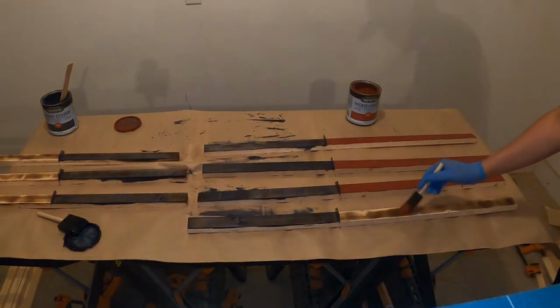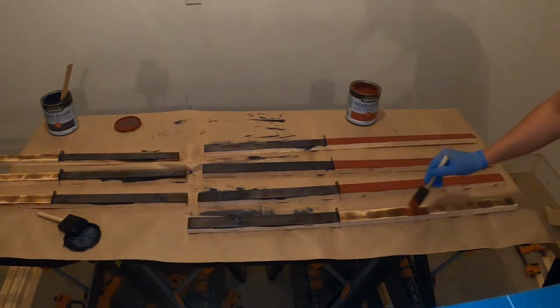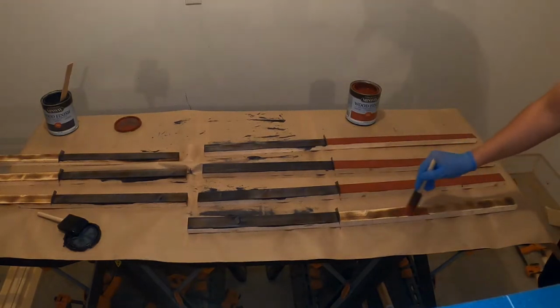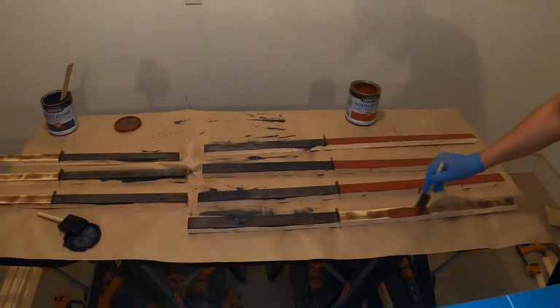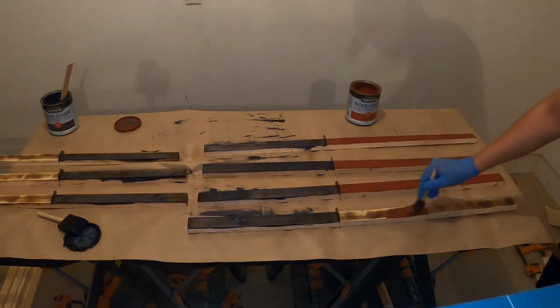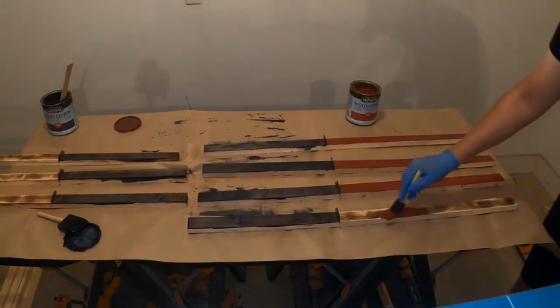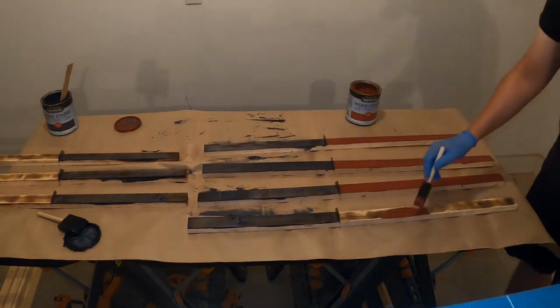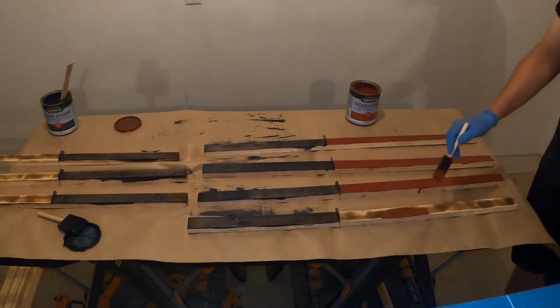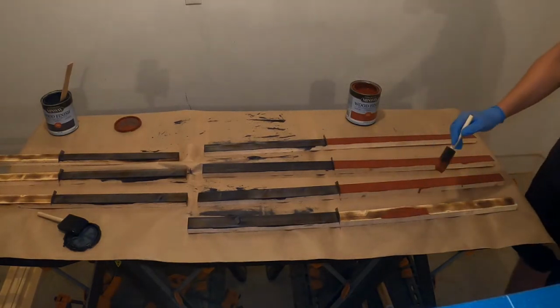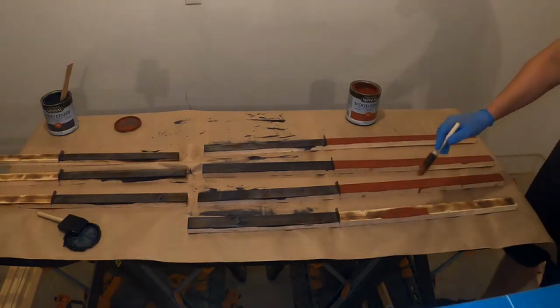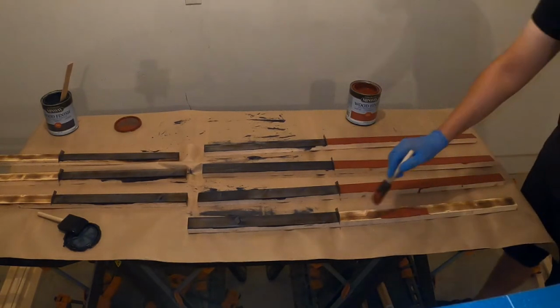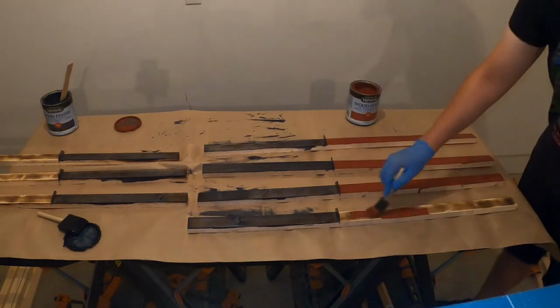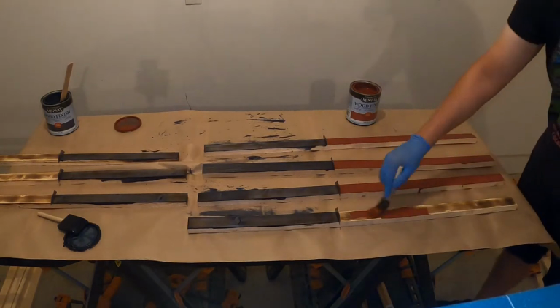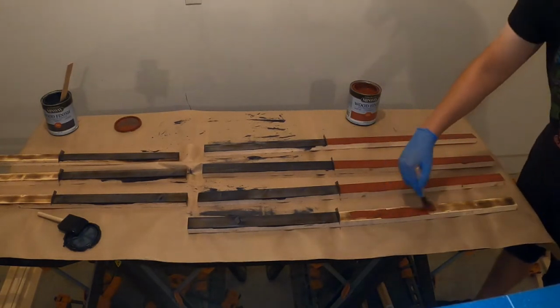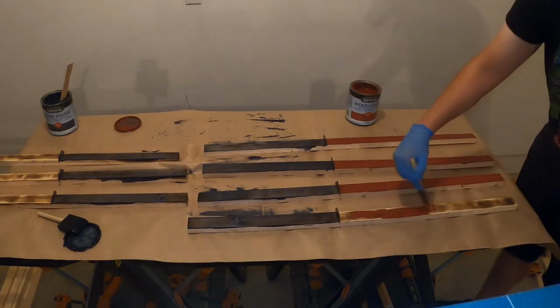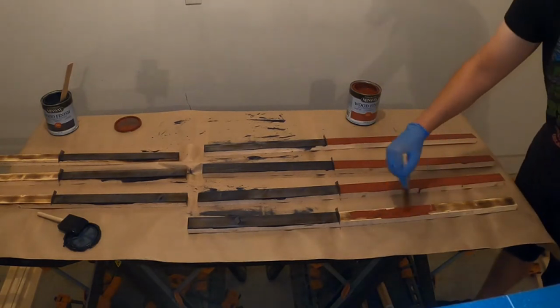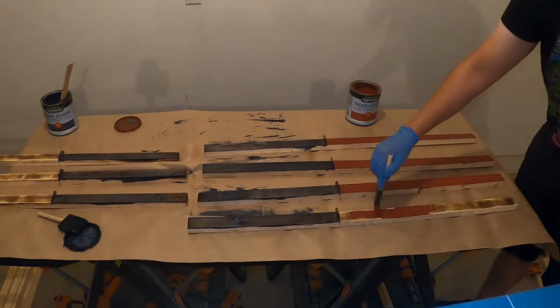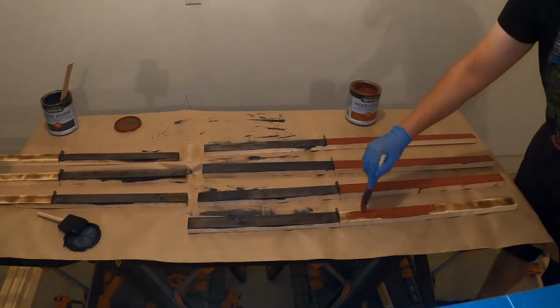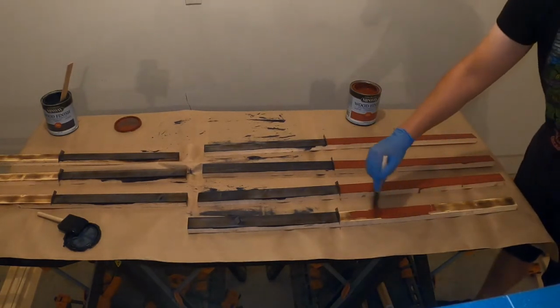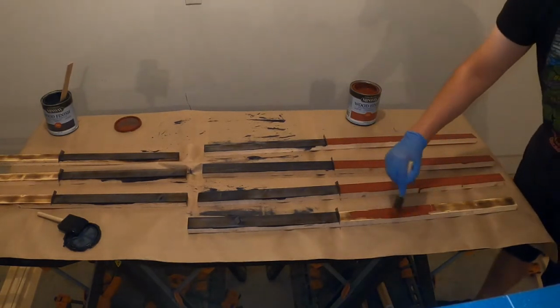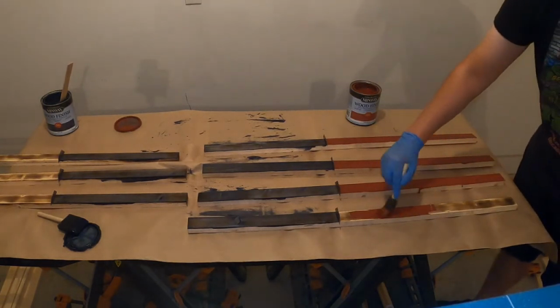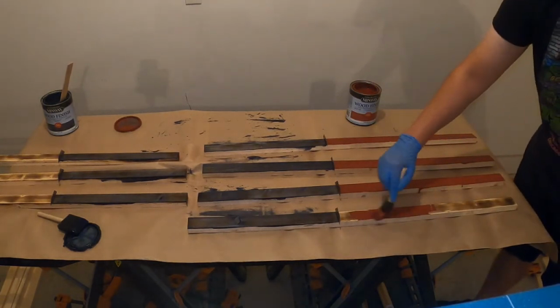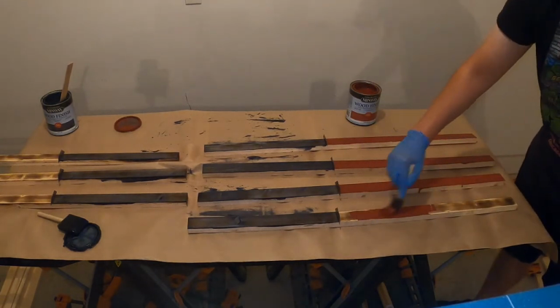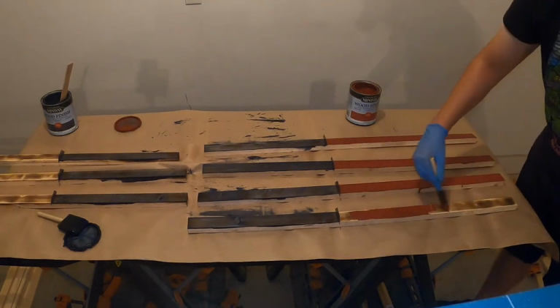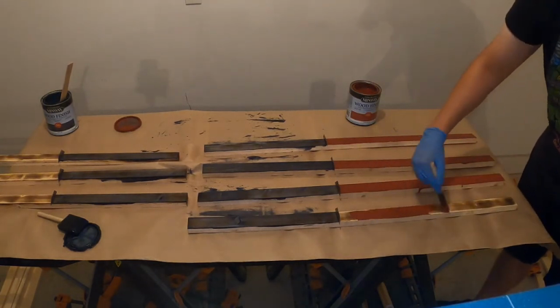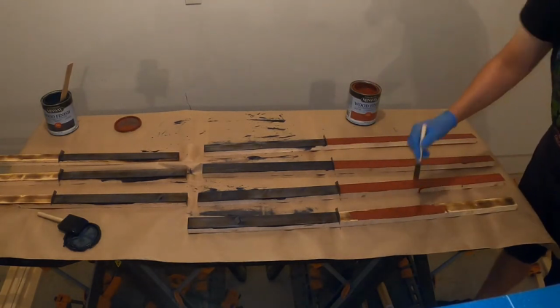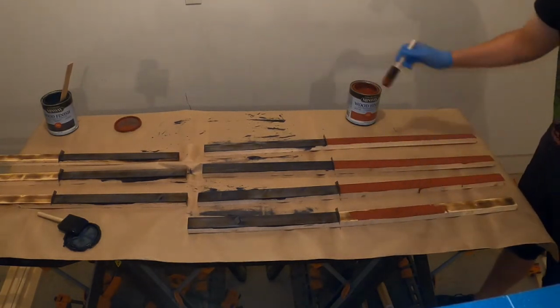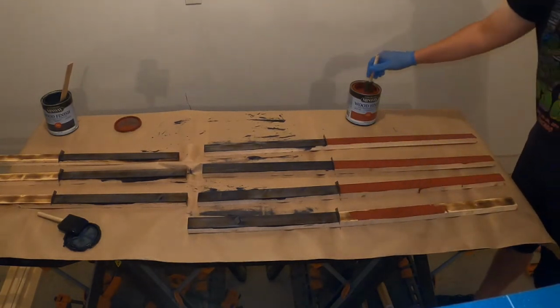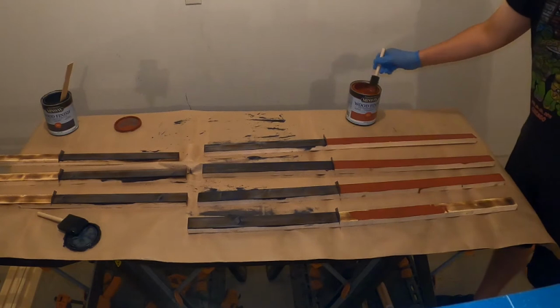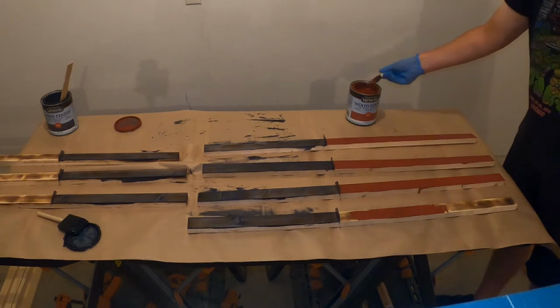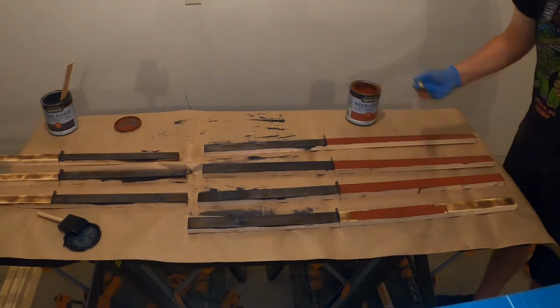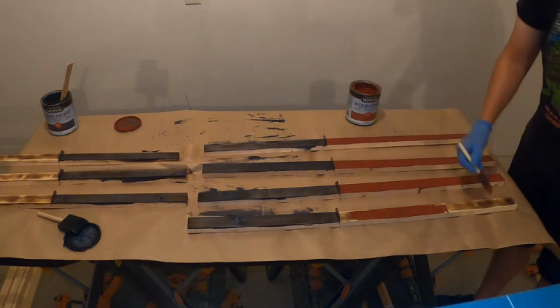Then repeat this process with a red stain. The red stain will be applied to four of our stripes.